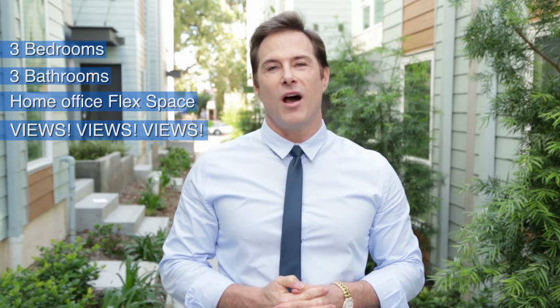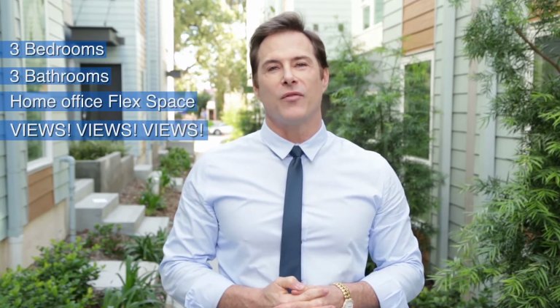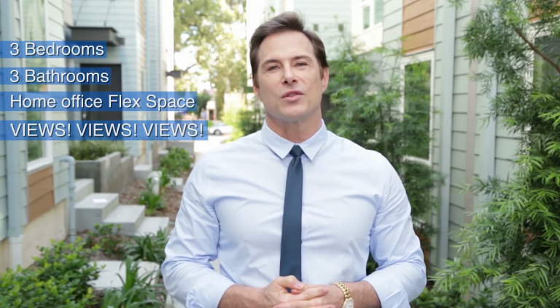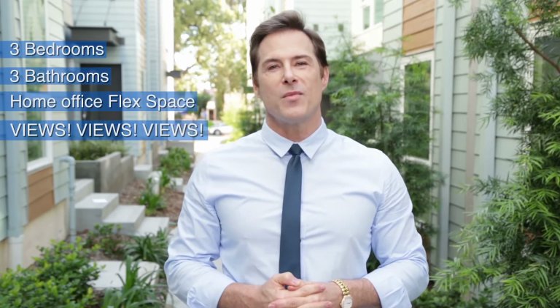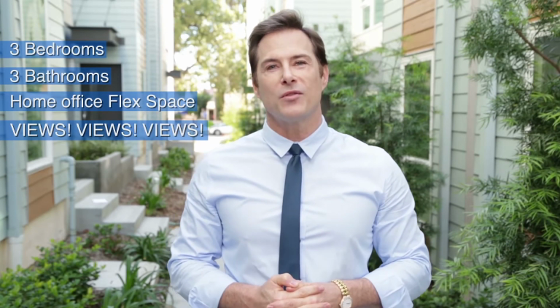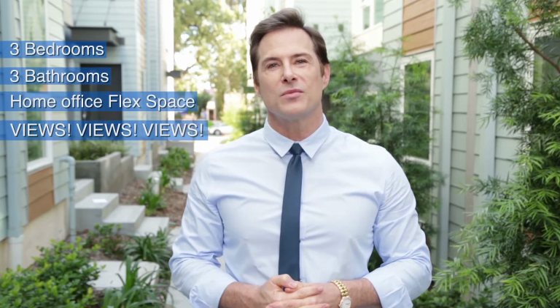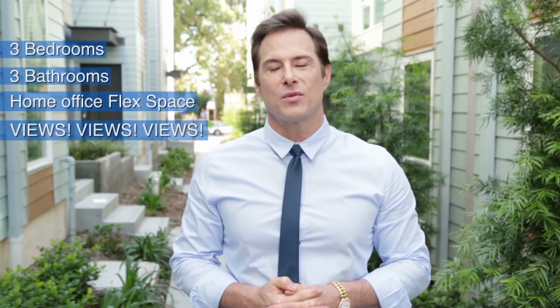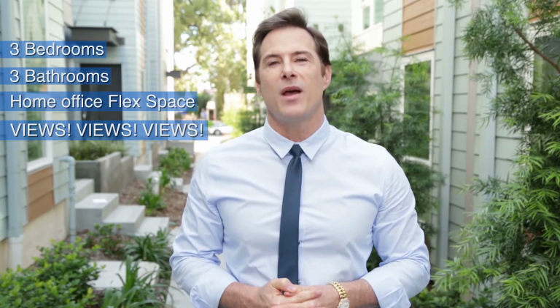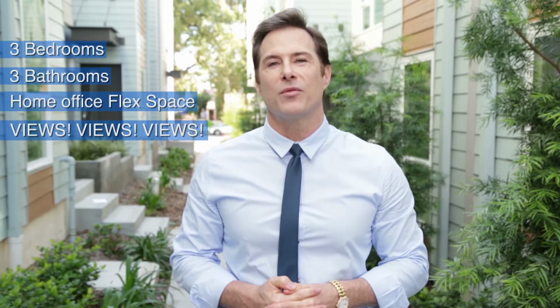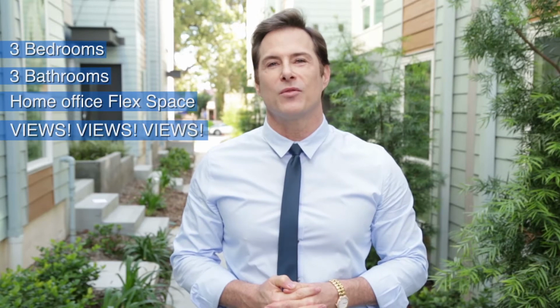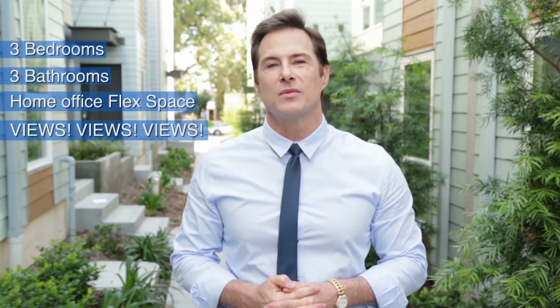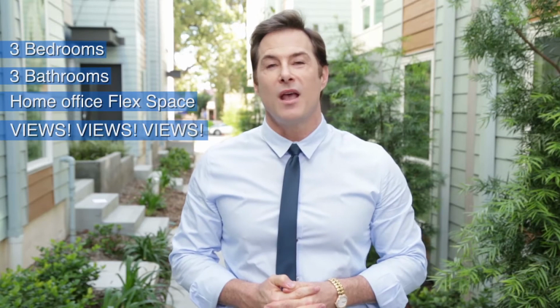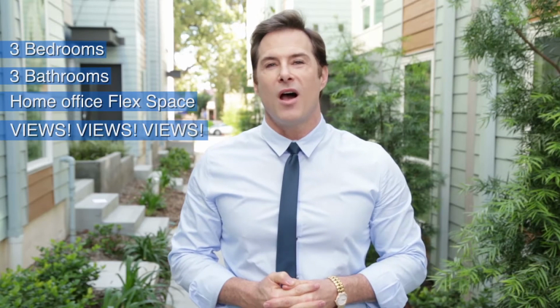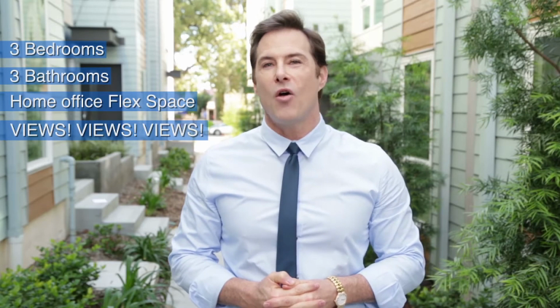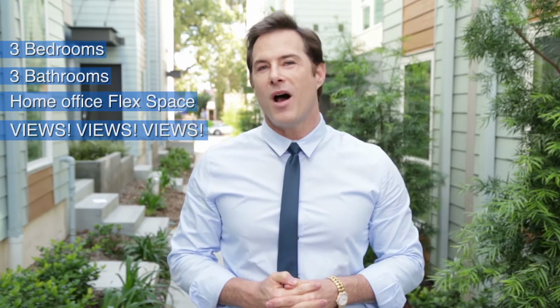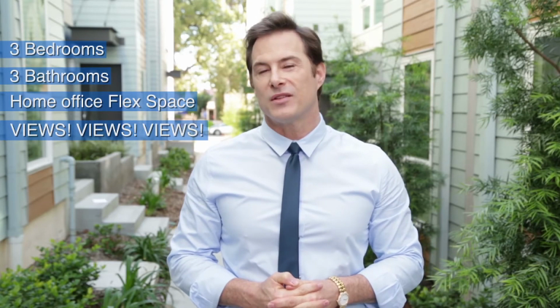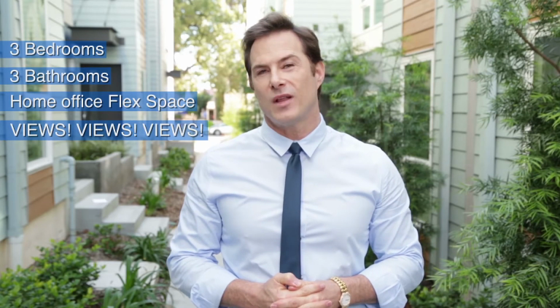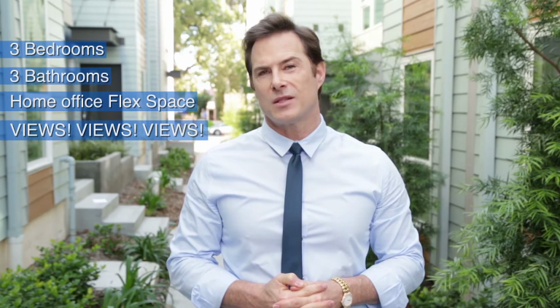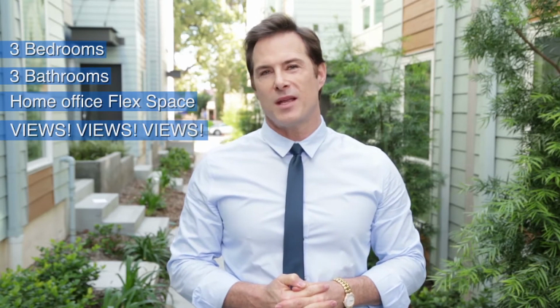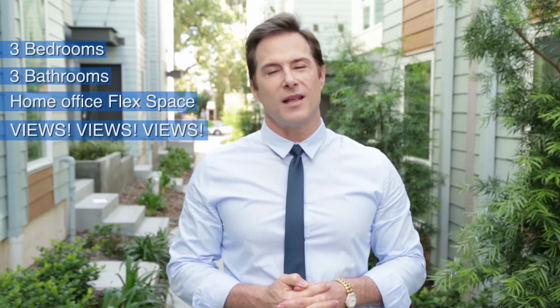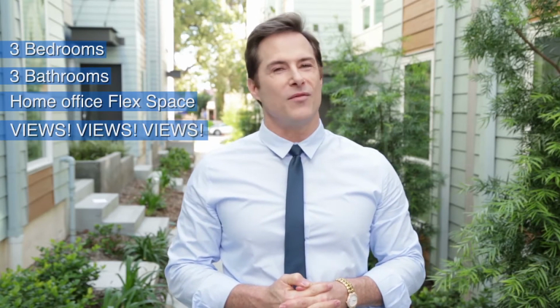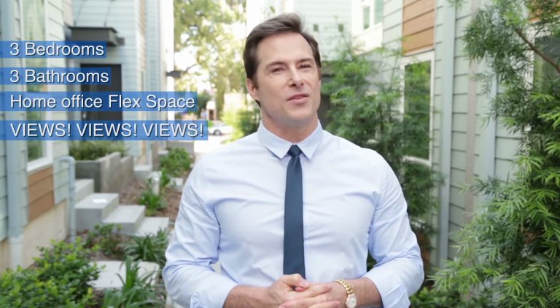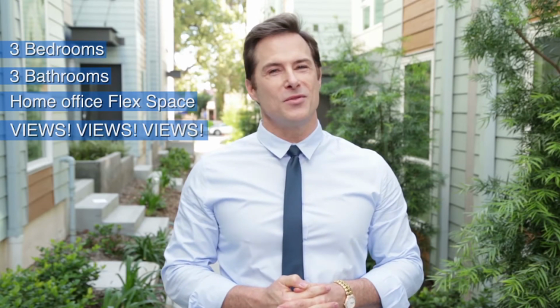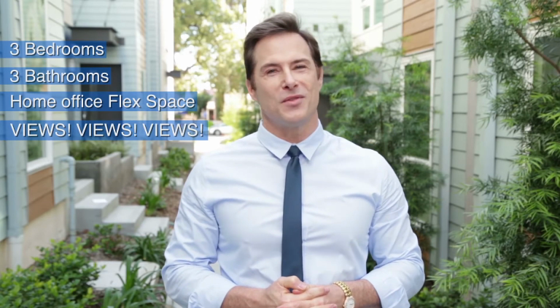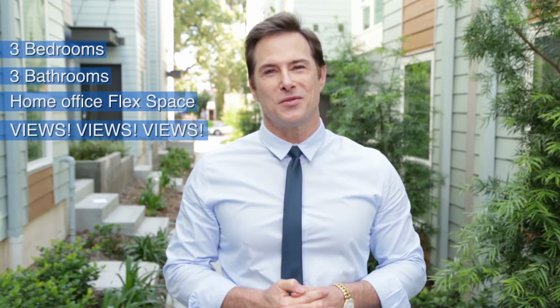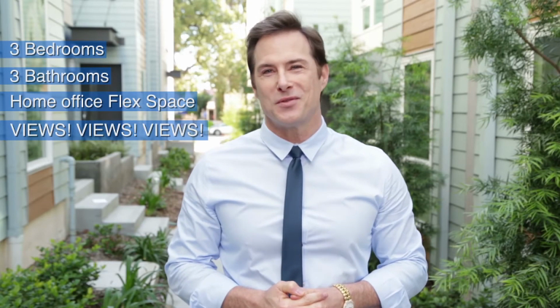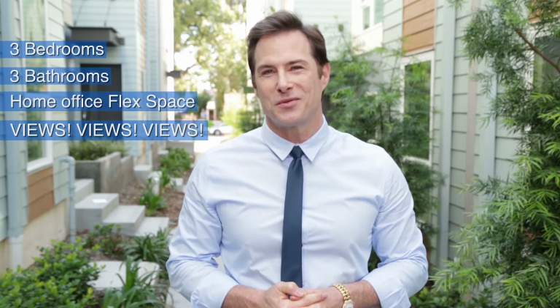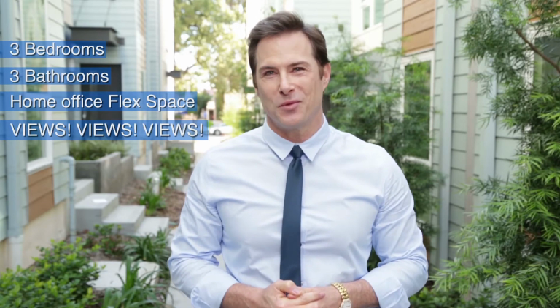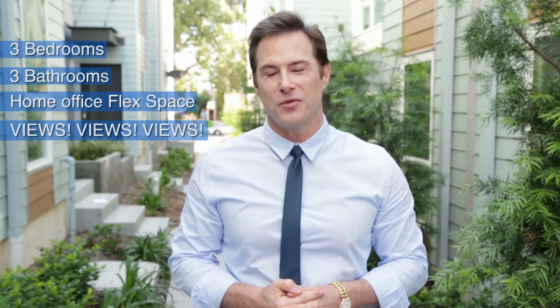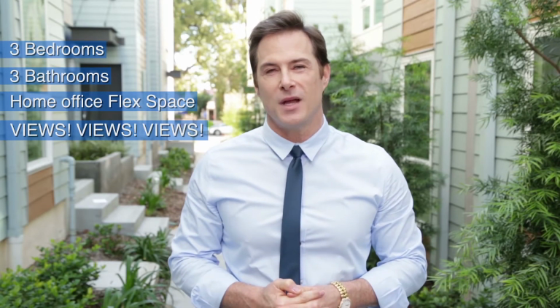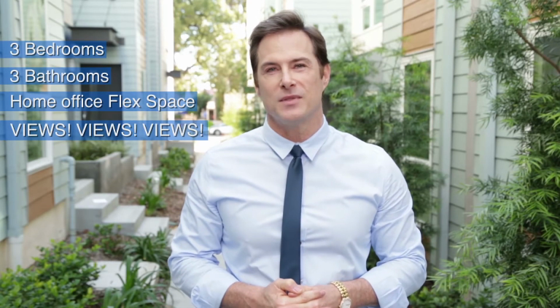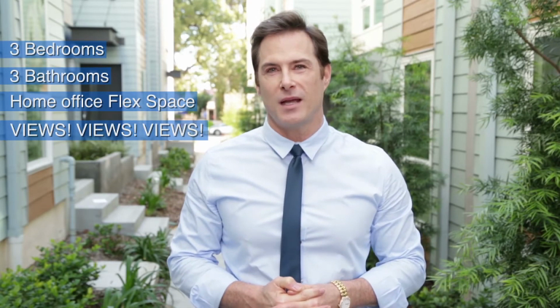This home offers 3 bedrooms, 3 bathrooms, a home office flex space, and views, views, views from the rooftop deck.